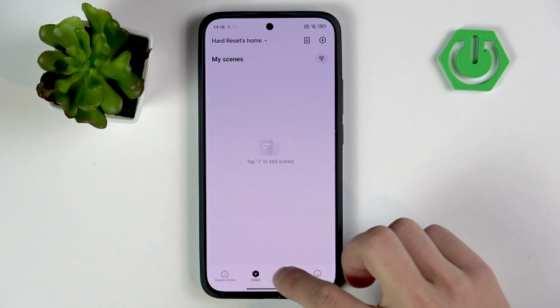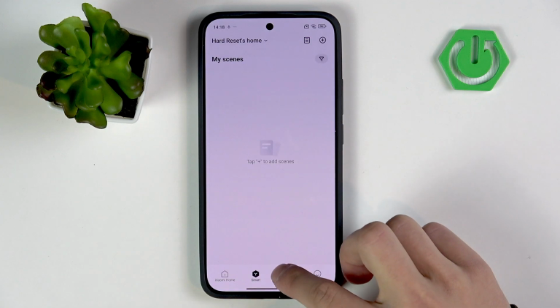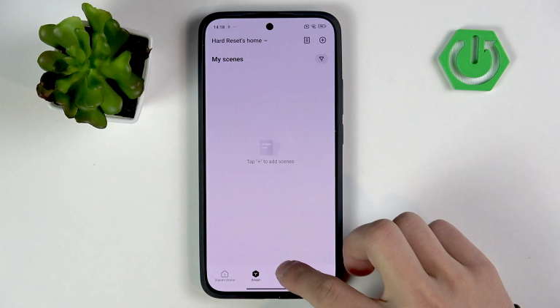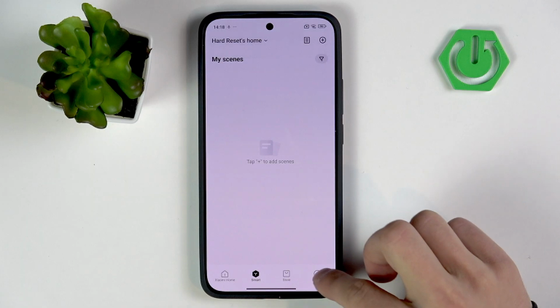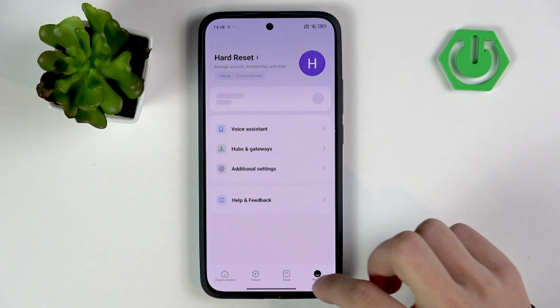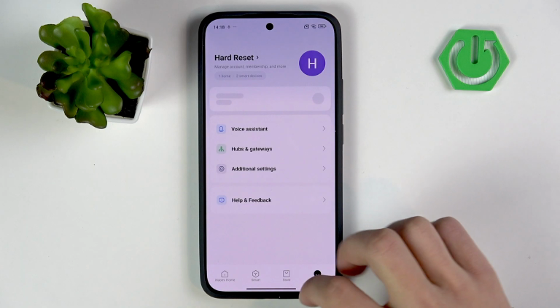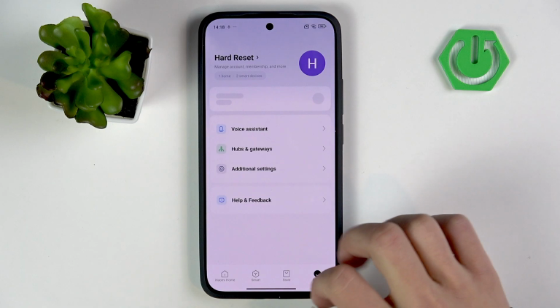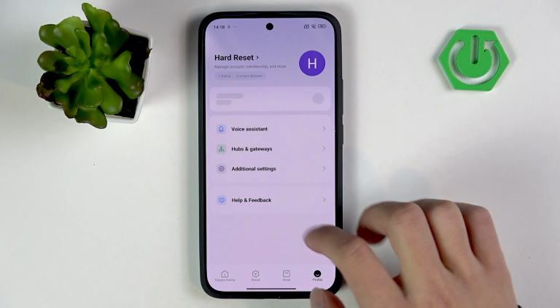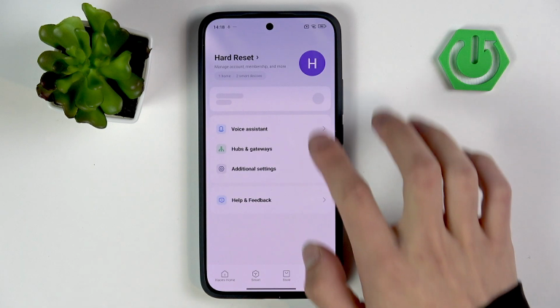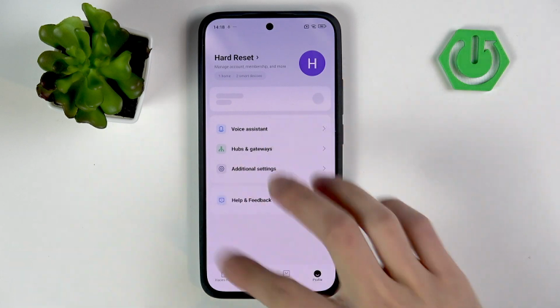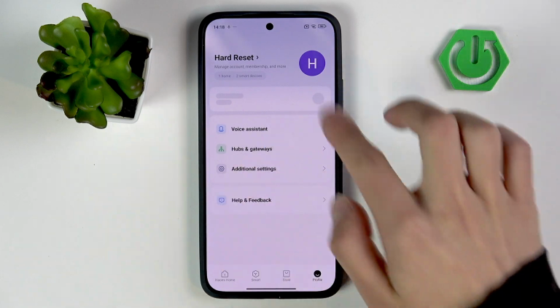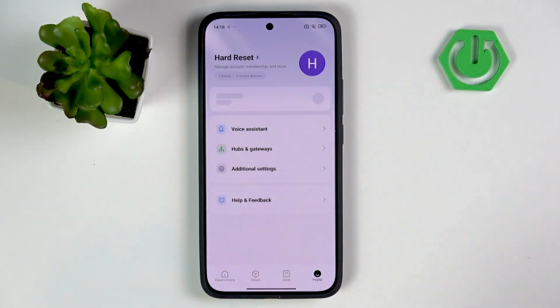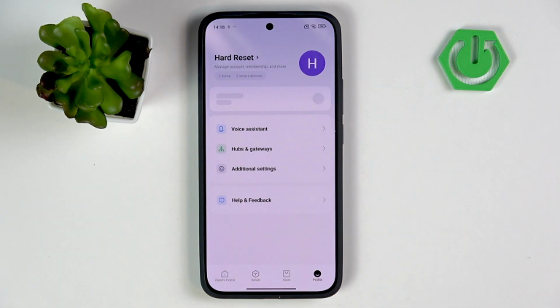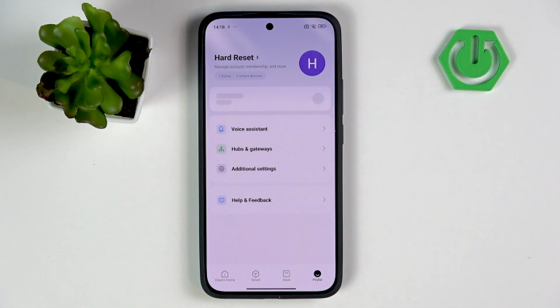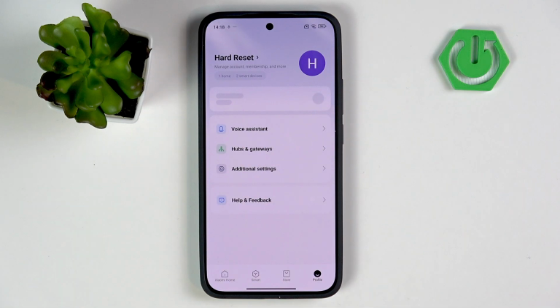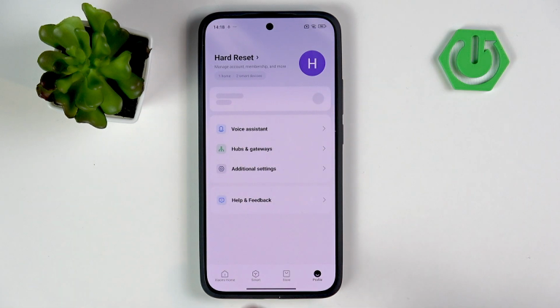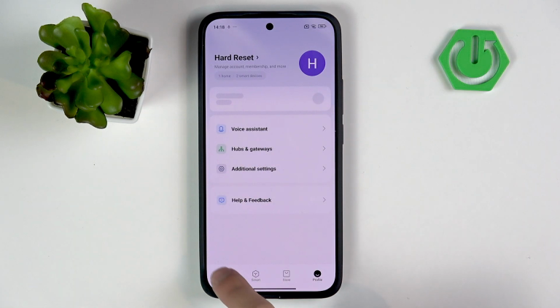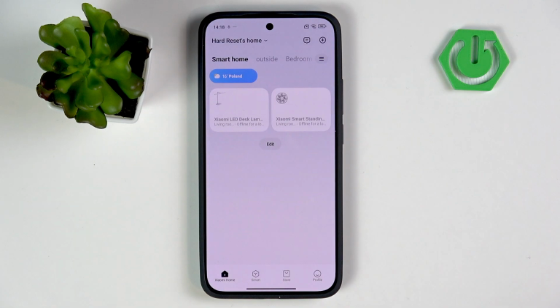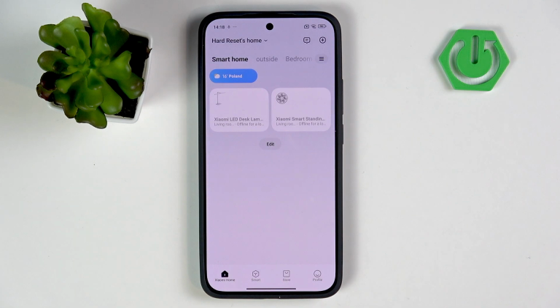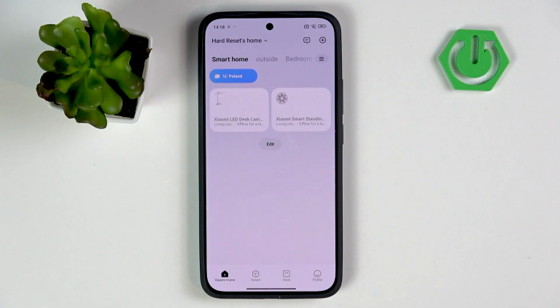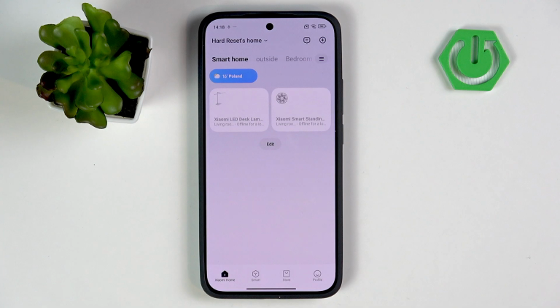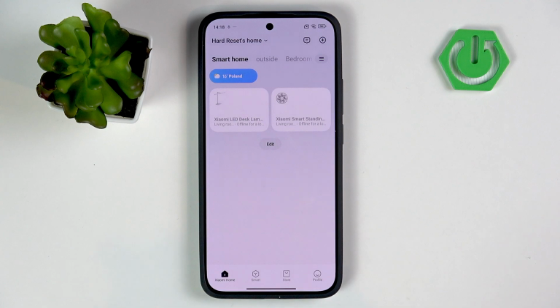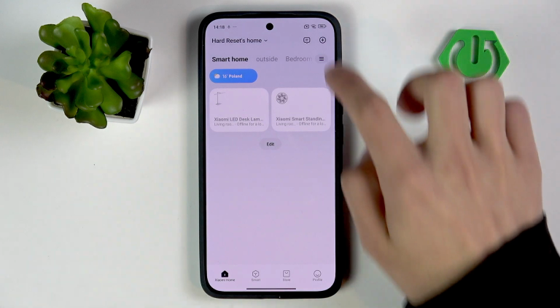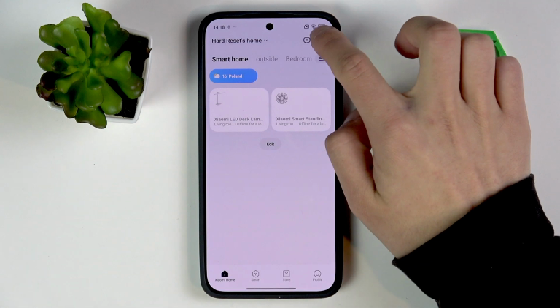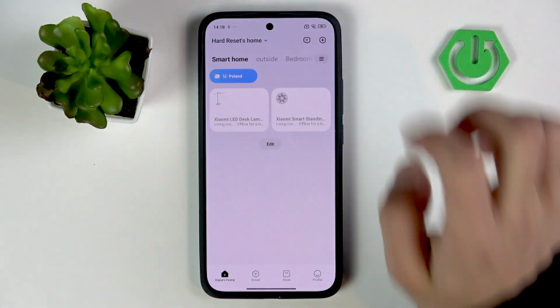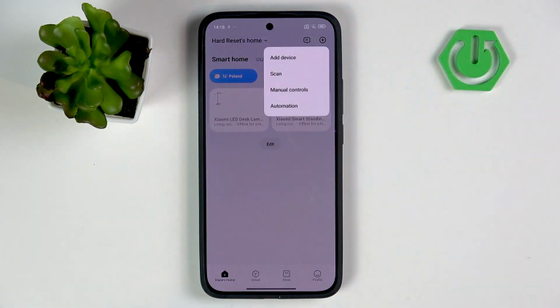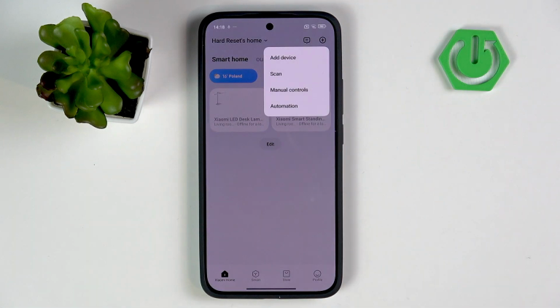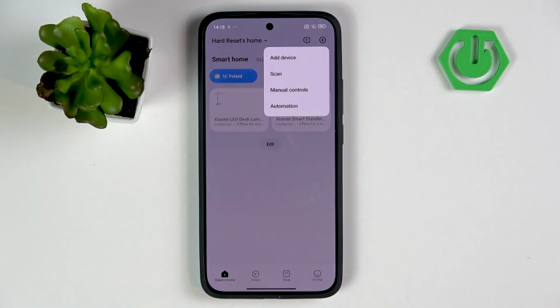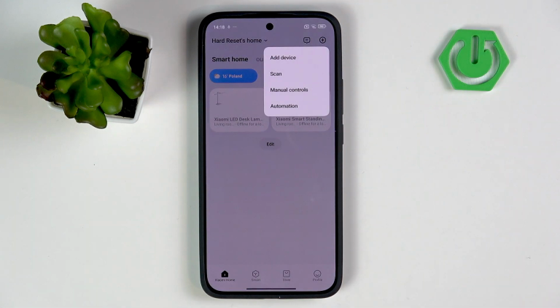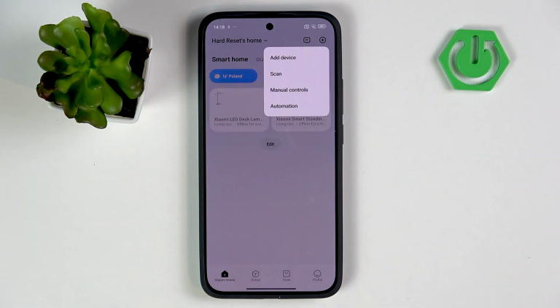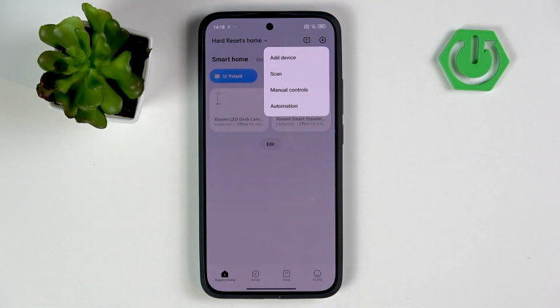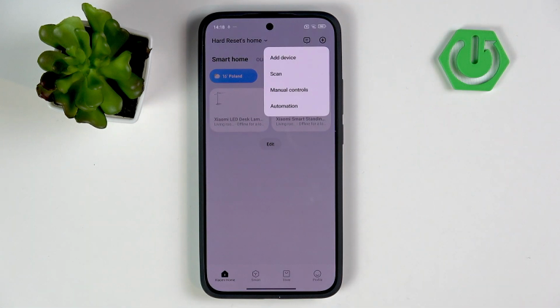We can go into our profile in Xiaomi Home to add another device.